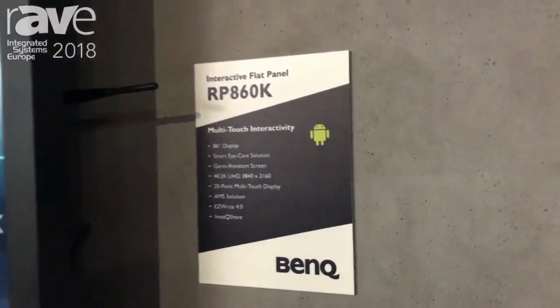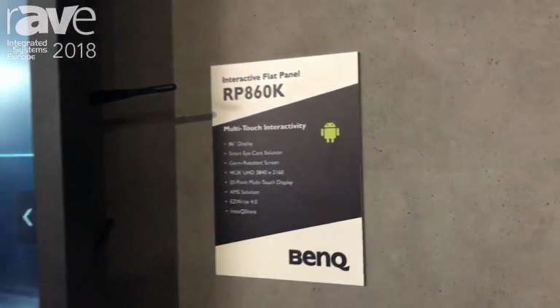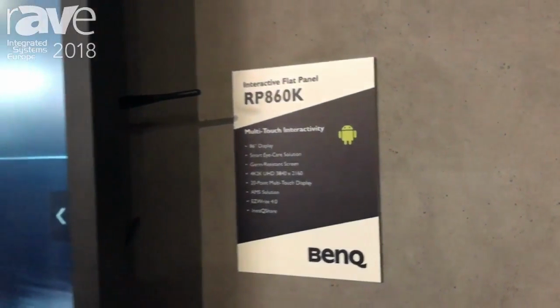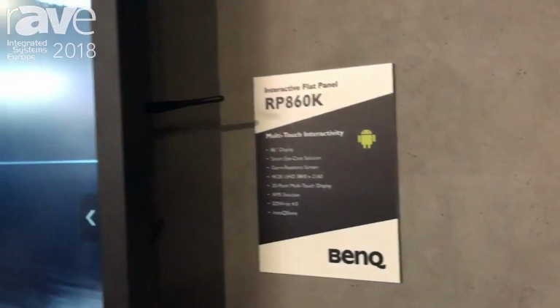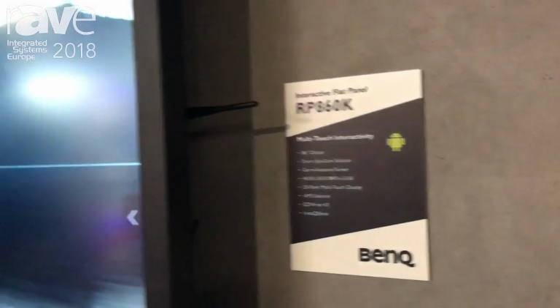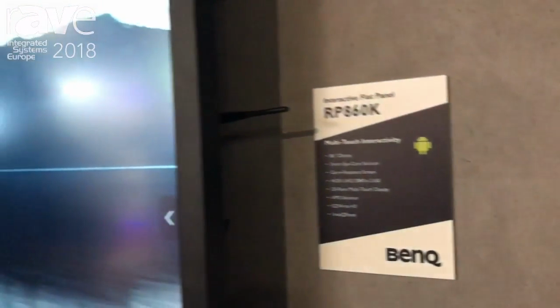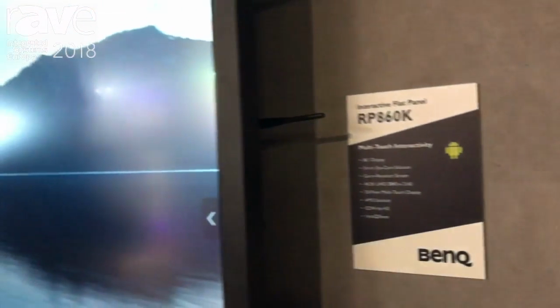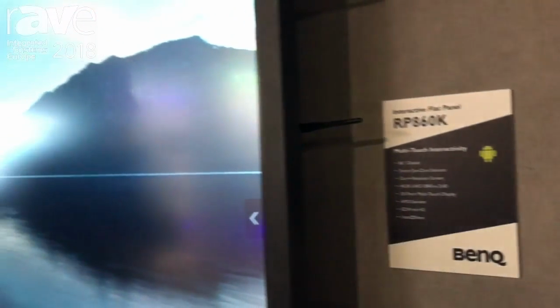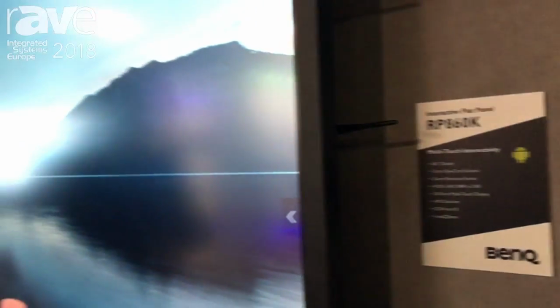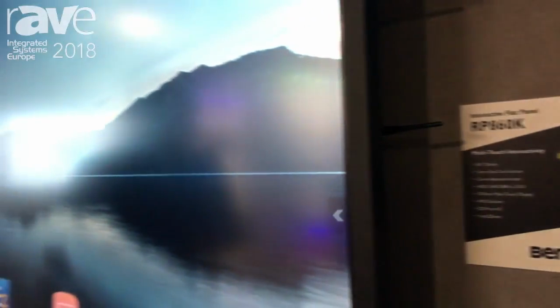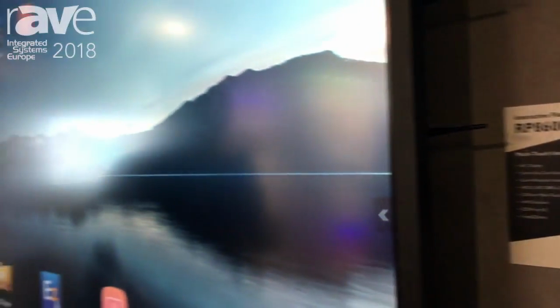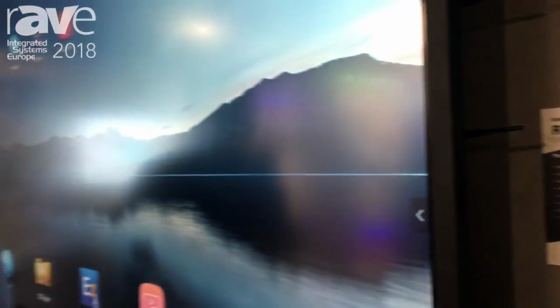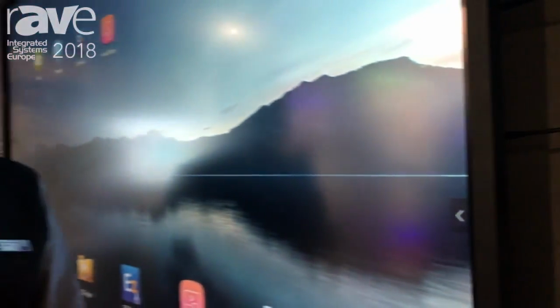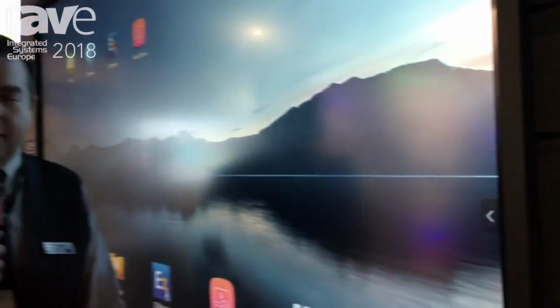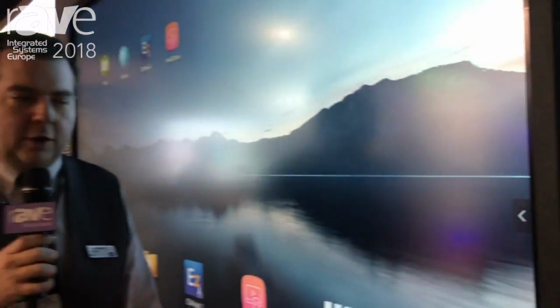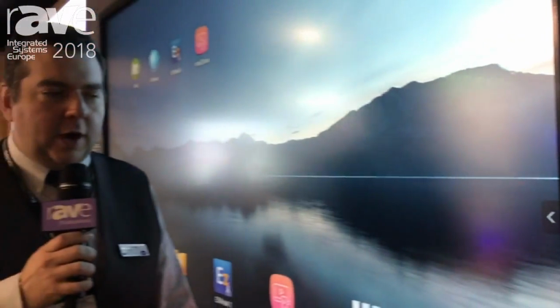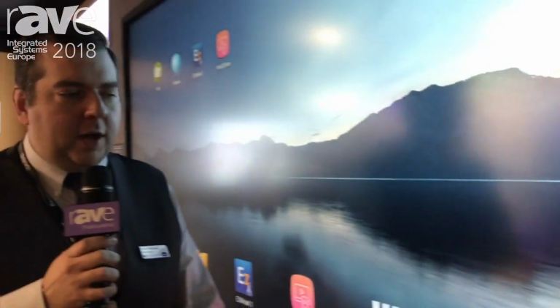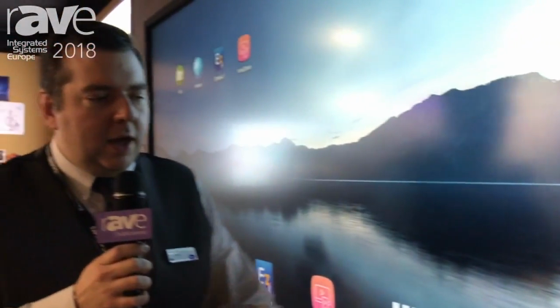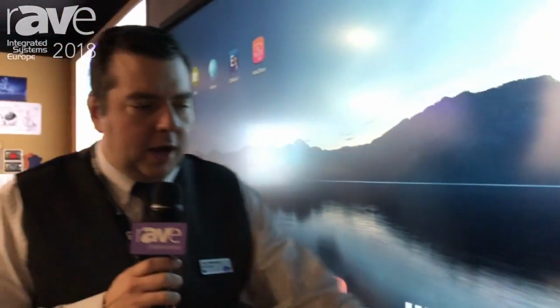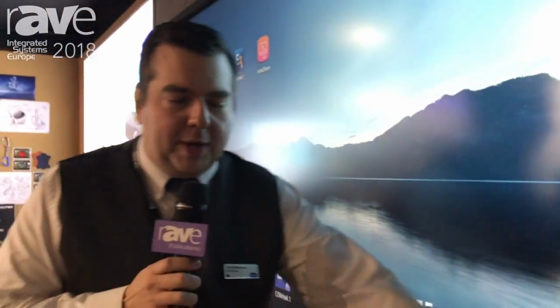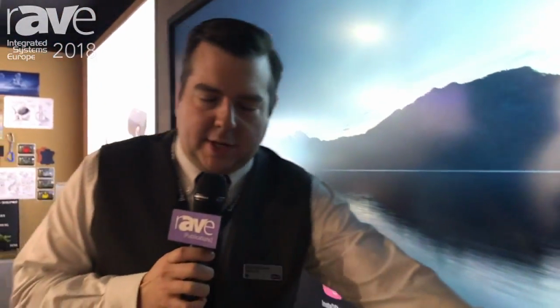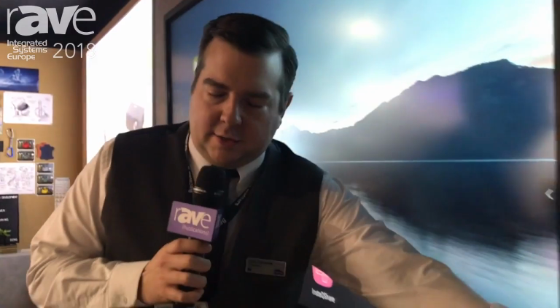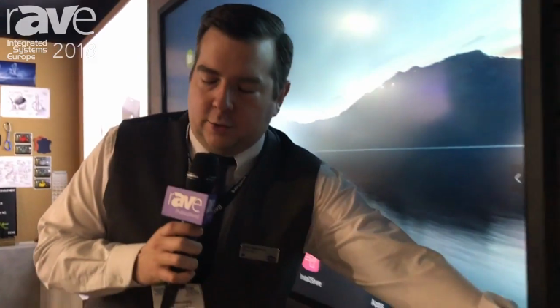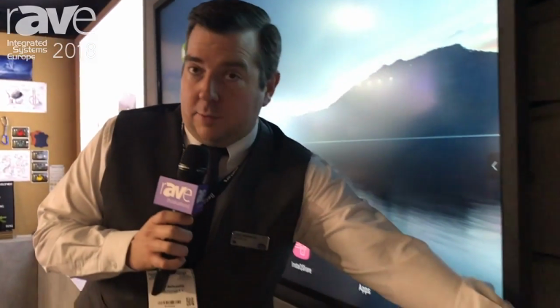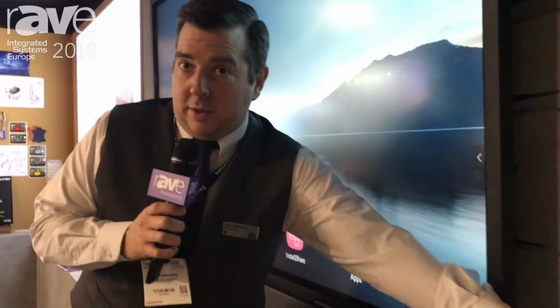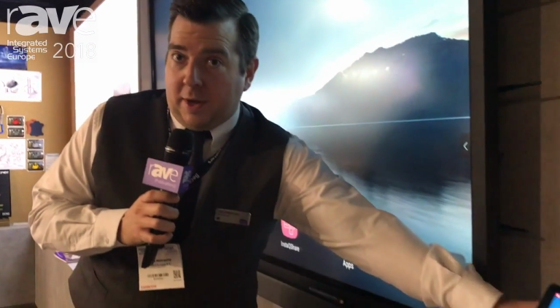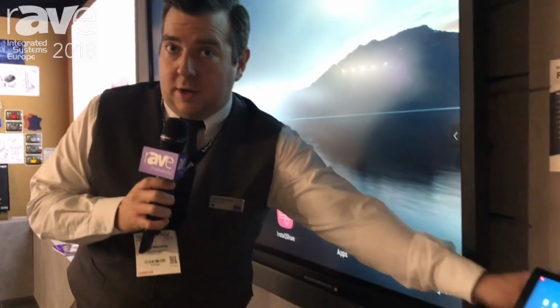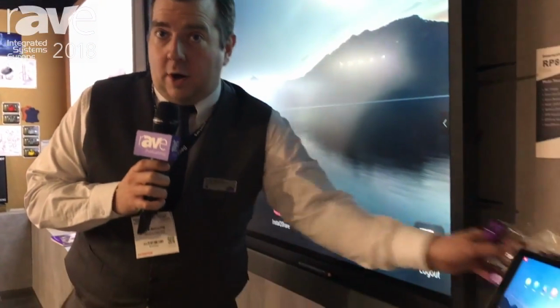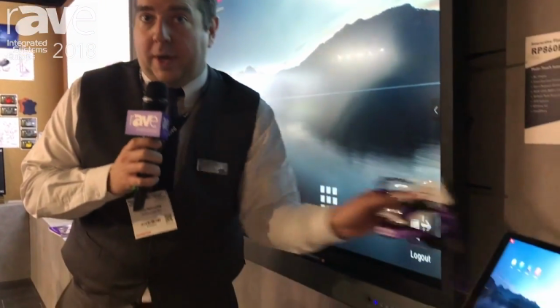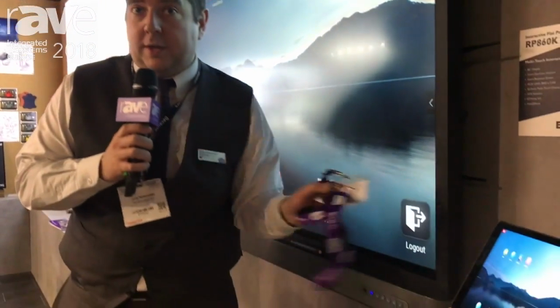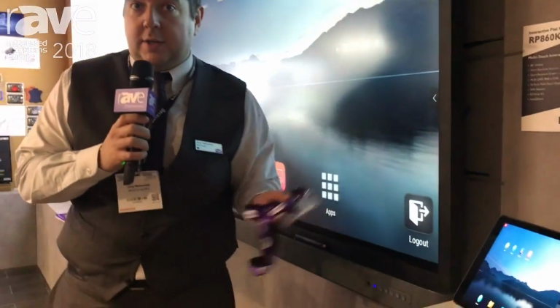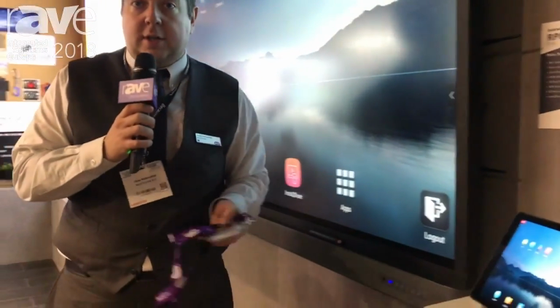My name is Chris Mellership and I'm the technical sales manager for BenQ UK. I'm here today to talk to you about the BenQ RP860.